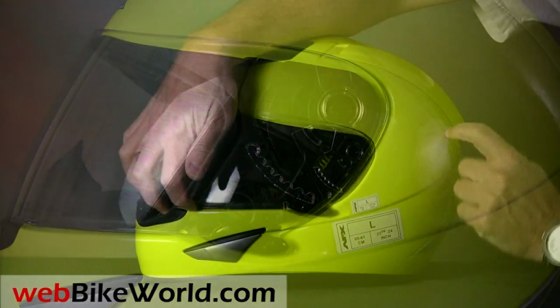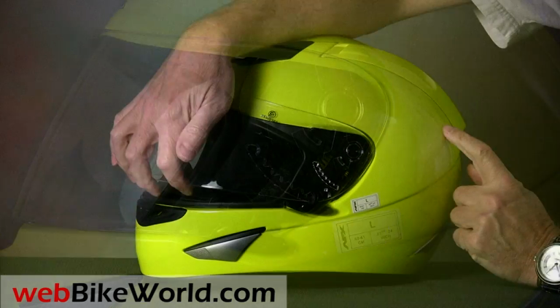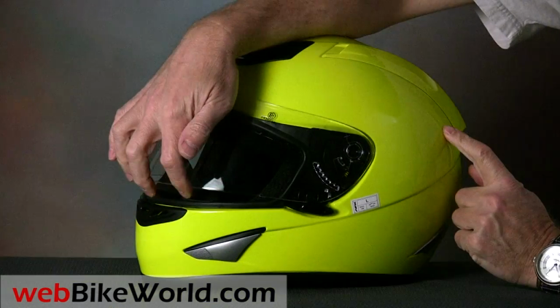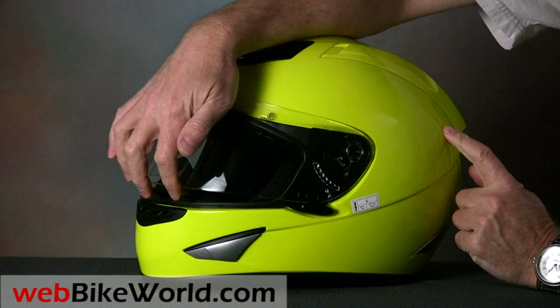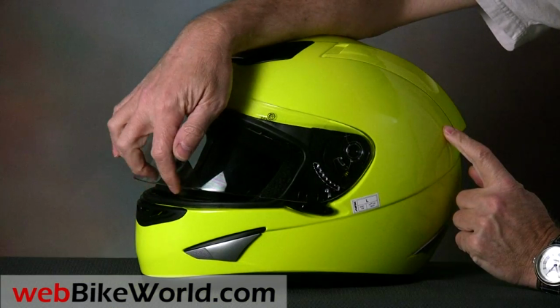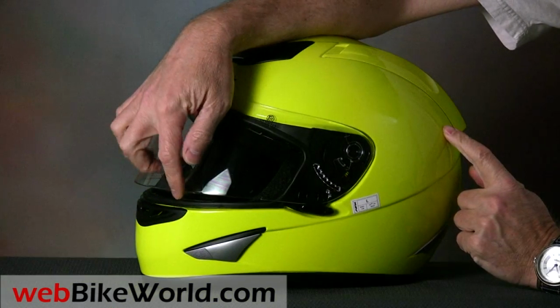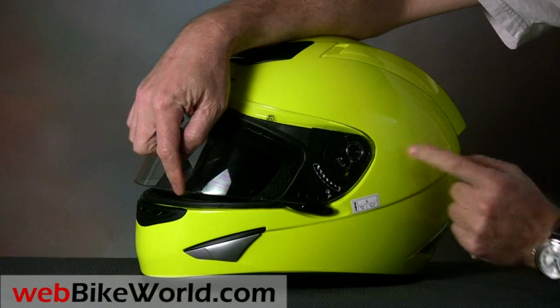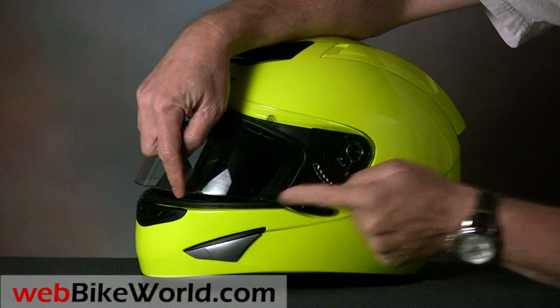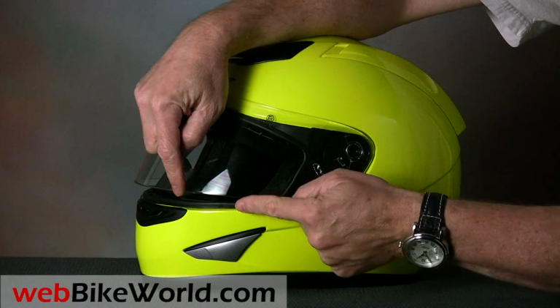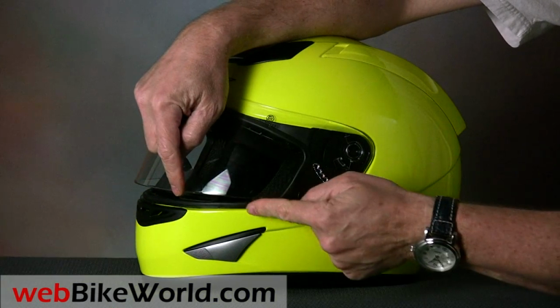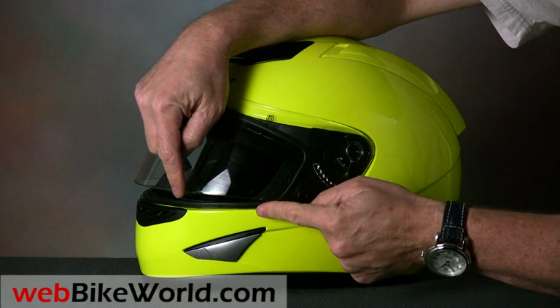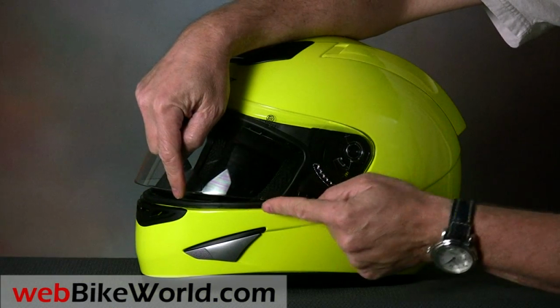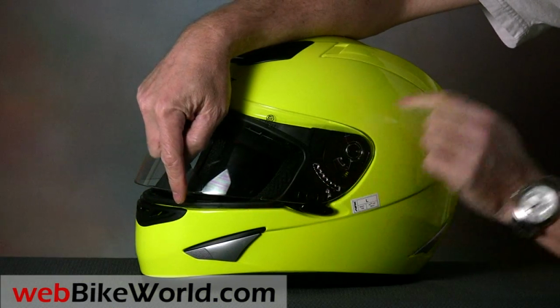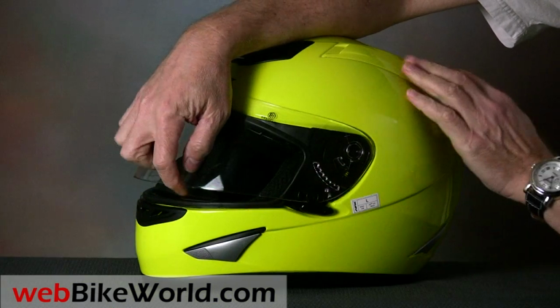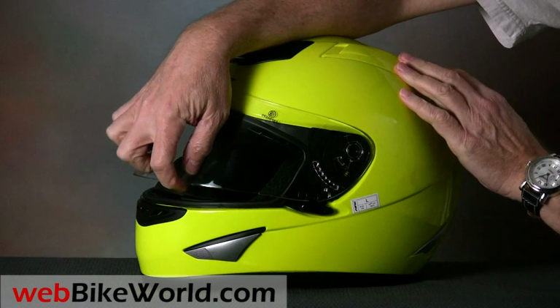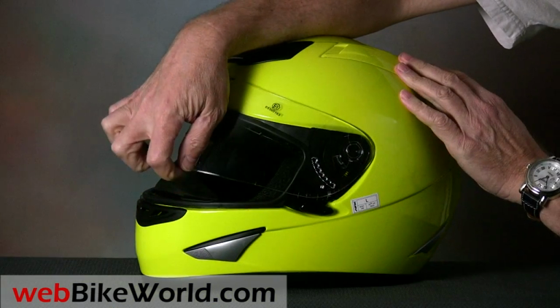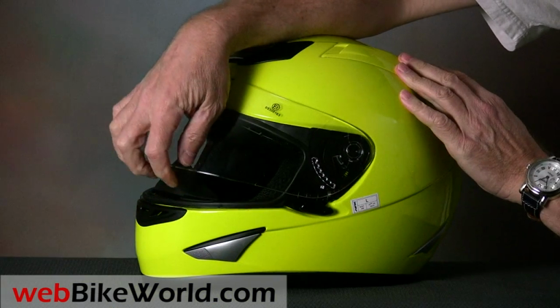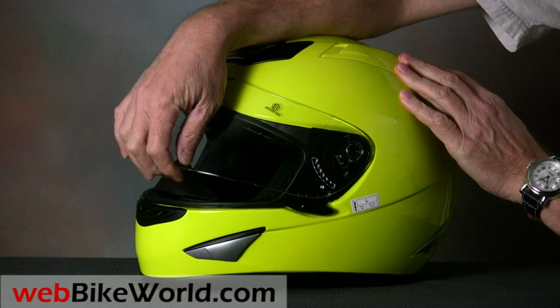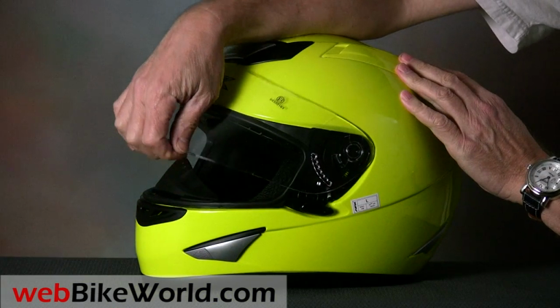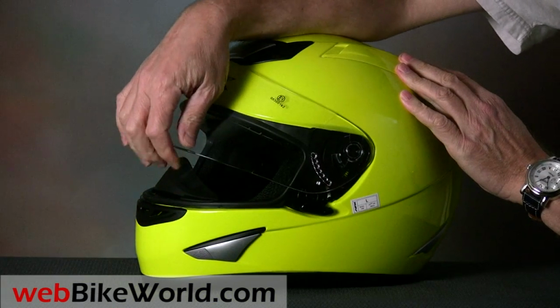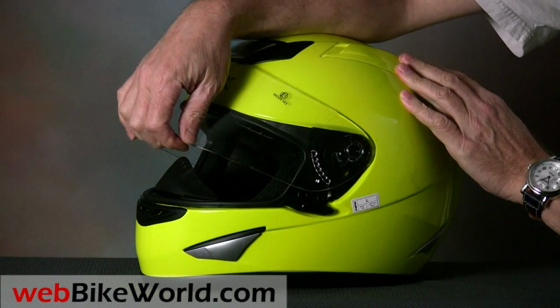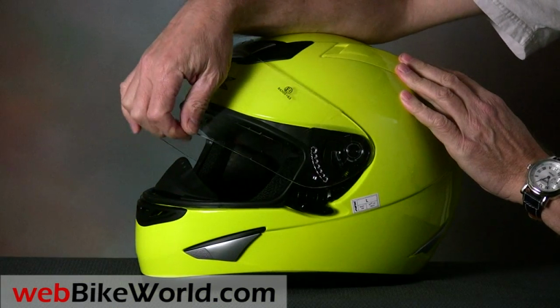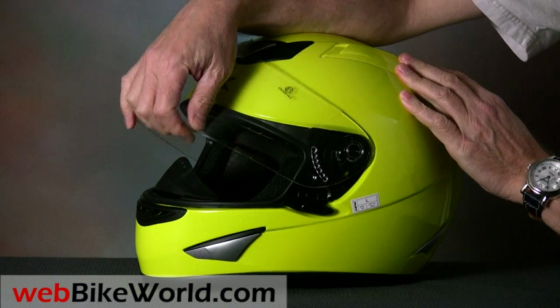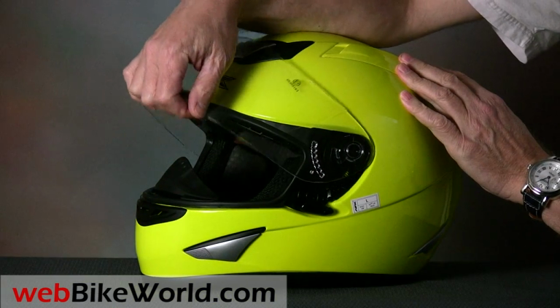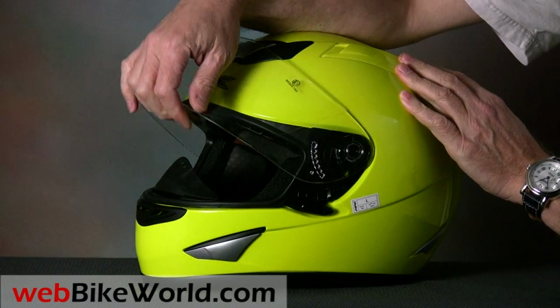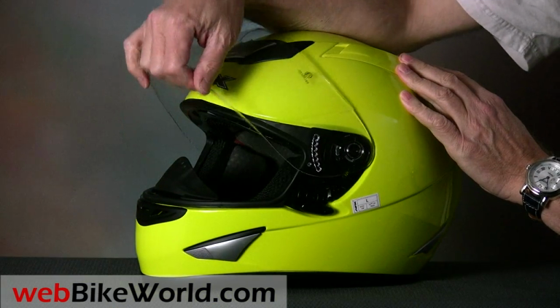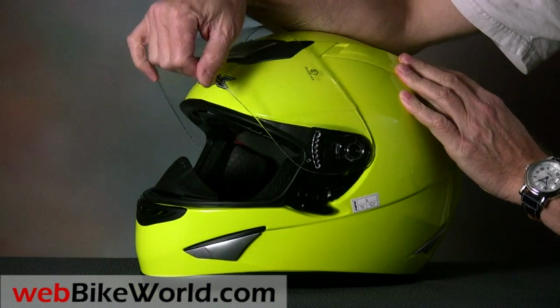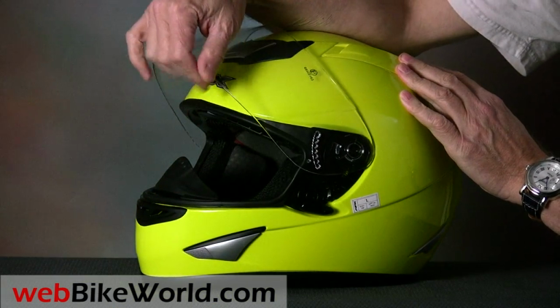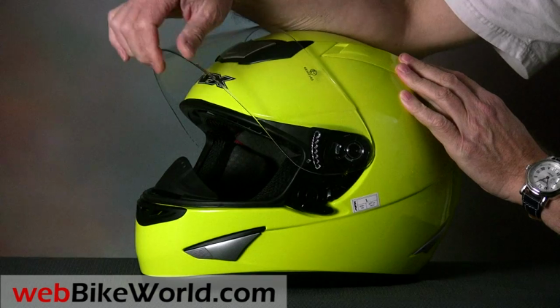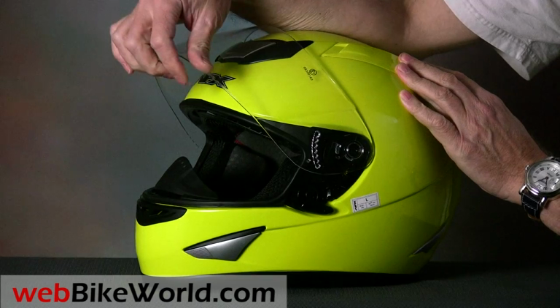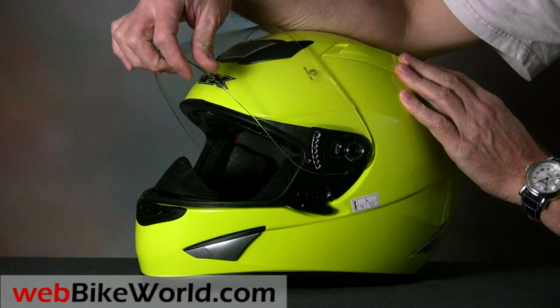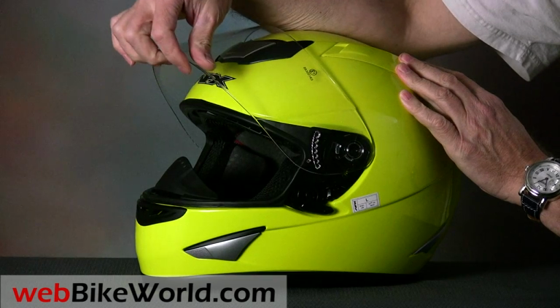The rotating mechanism provides a useful defogging position, and it rotates through six positions as it's raised.